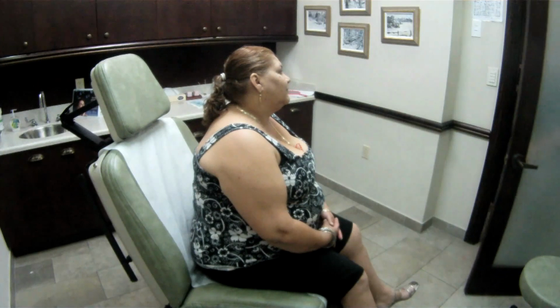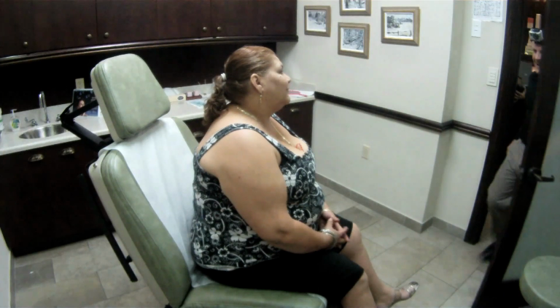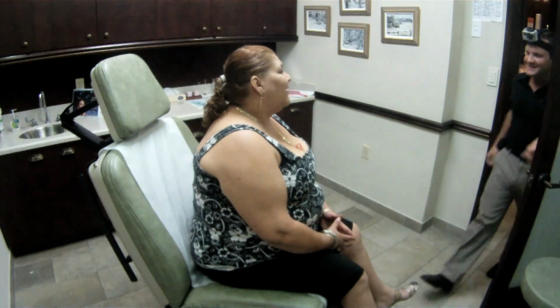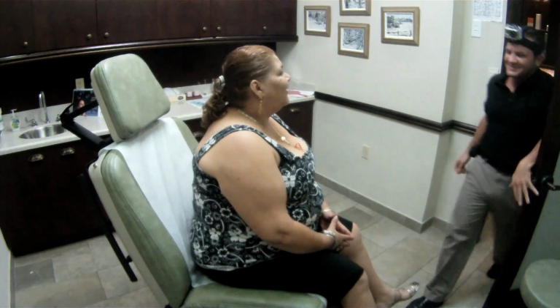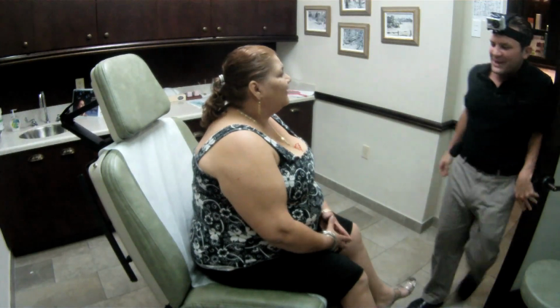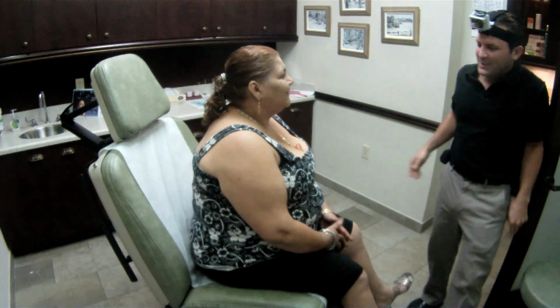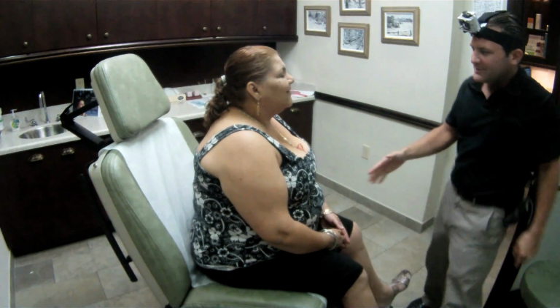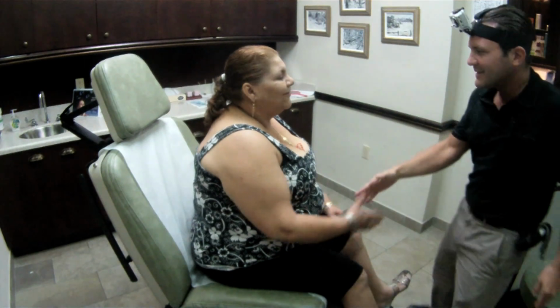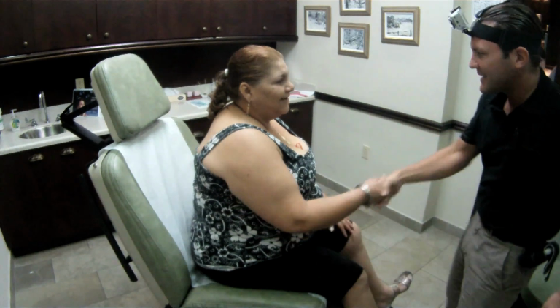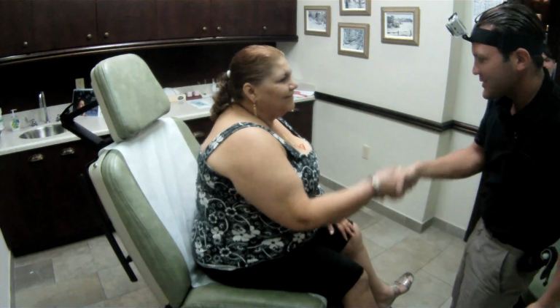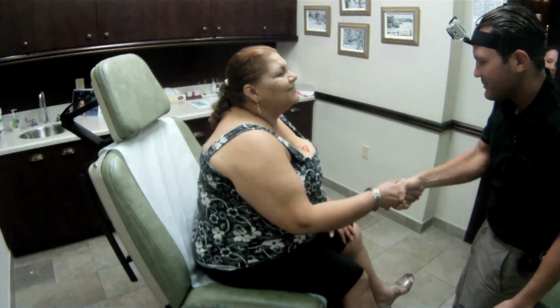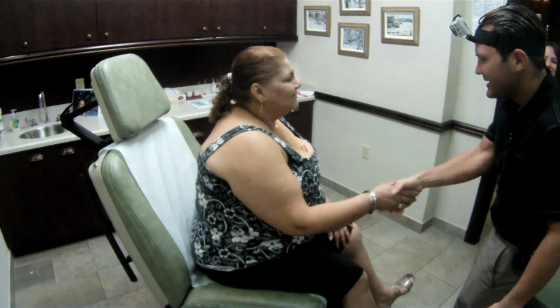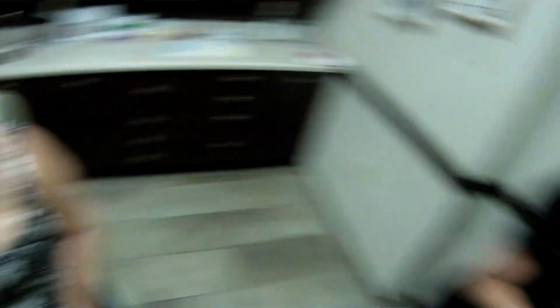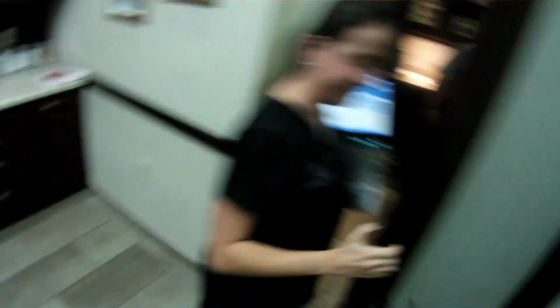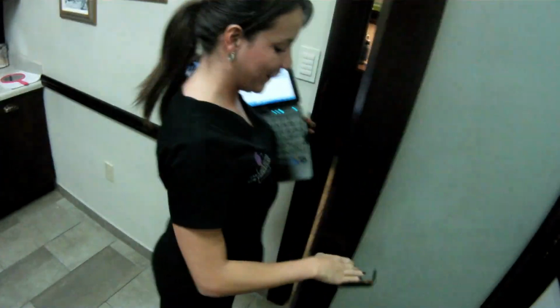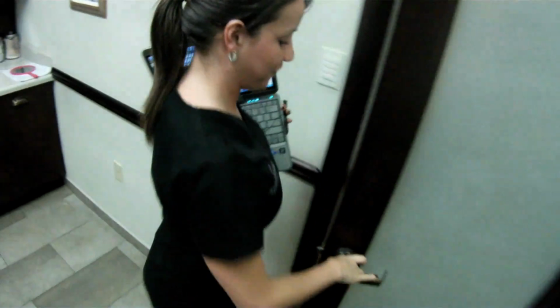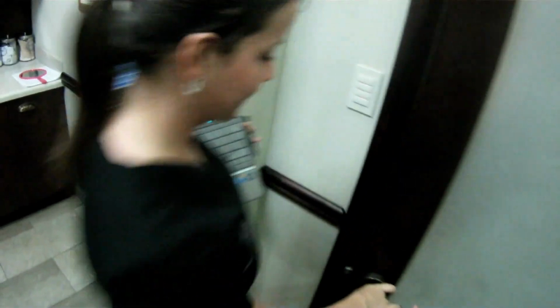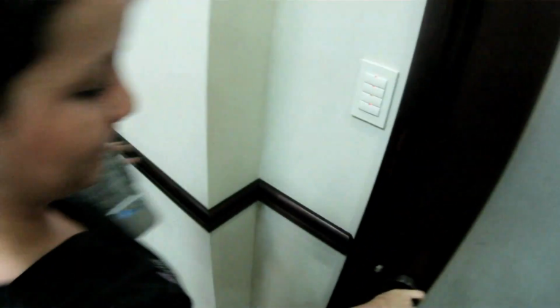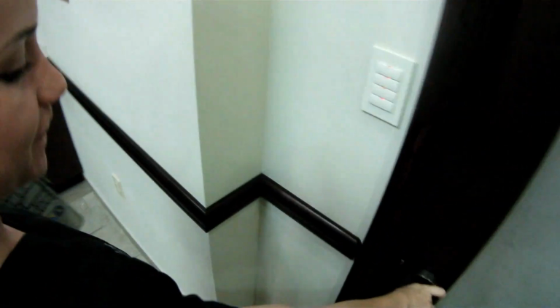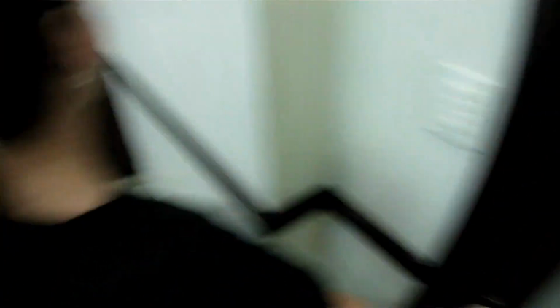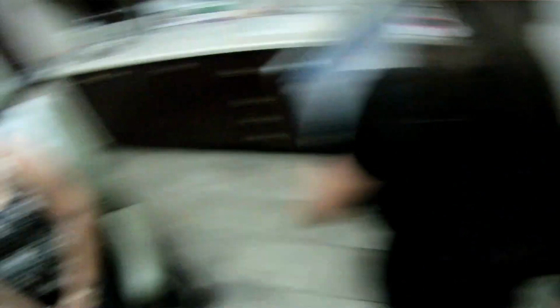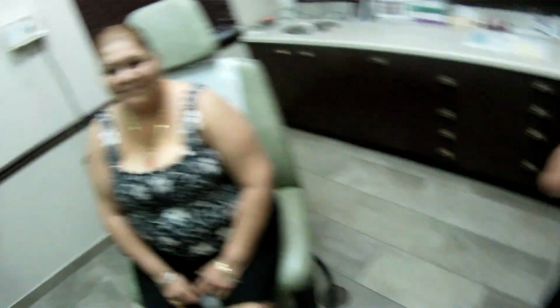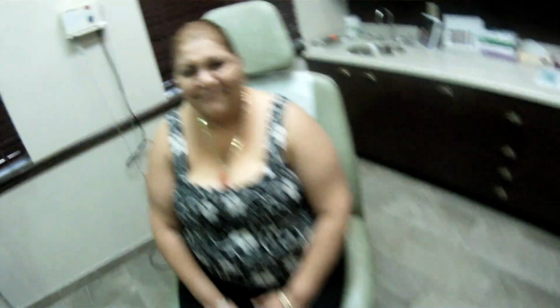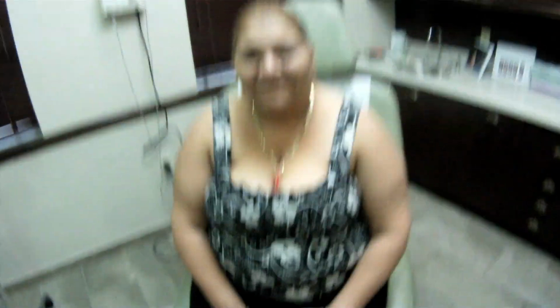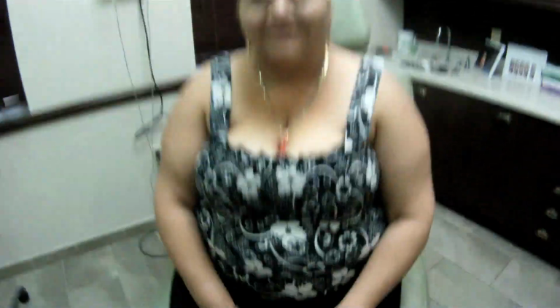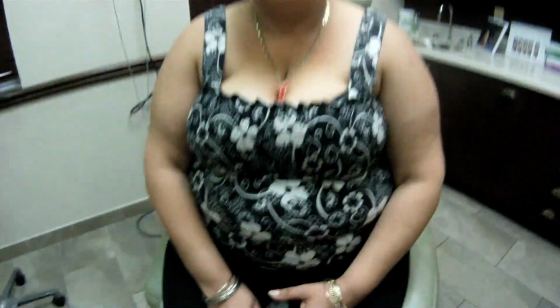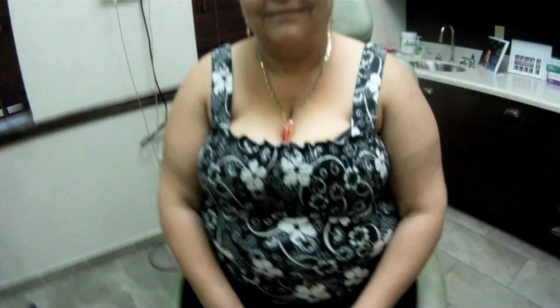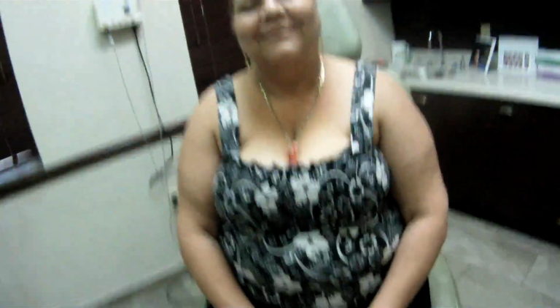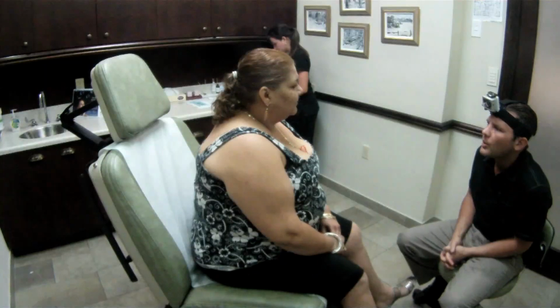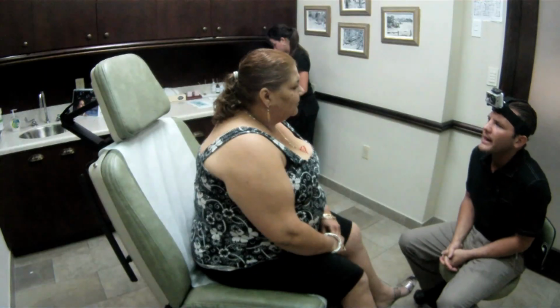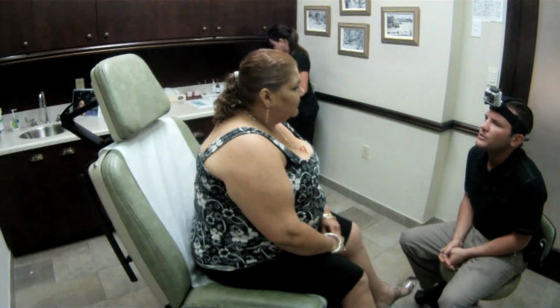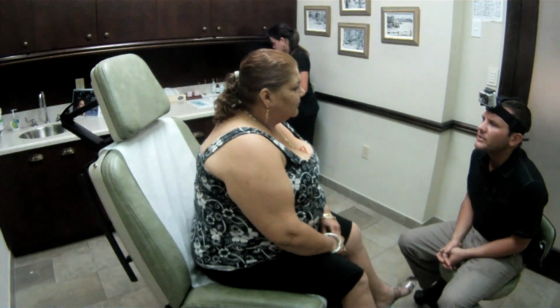Hi, how are you? I'm Dr. Shiffman. Nice to meet you. Welcome to the office. What can I do for you?